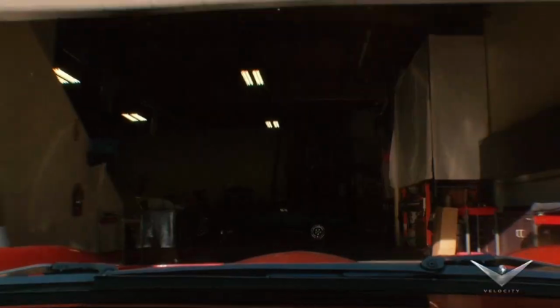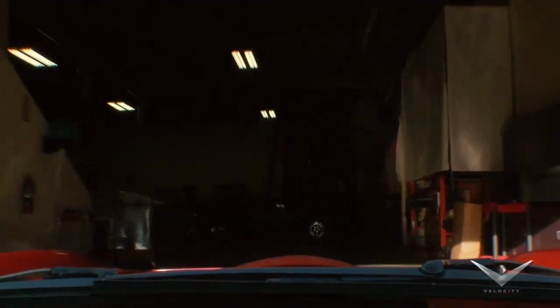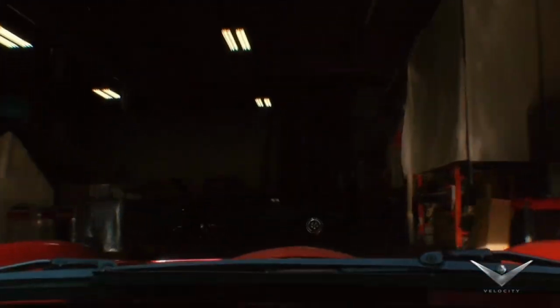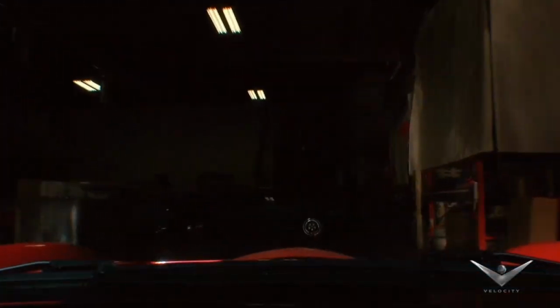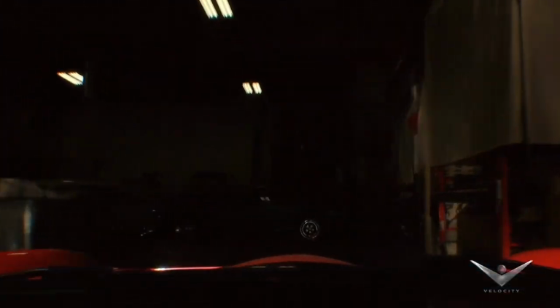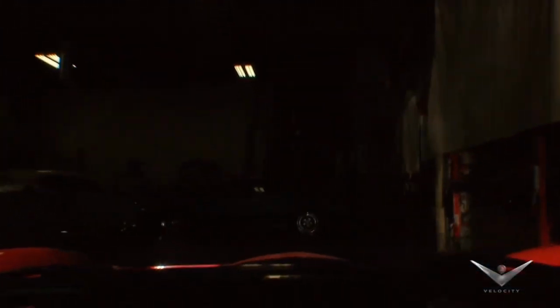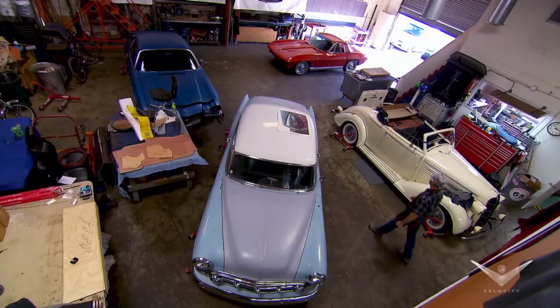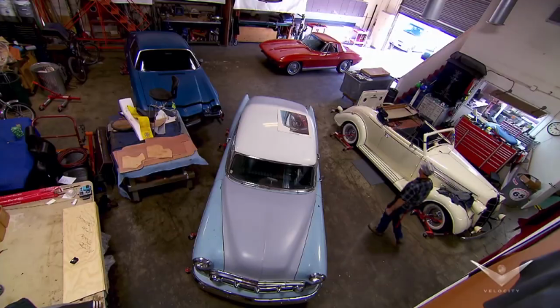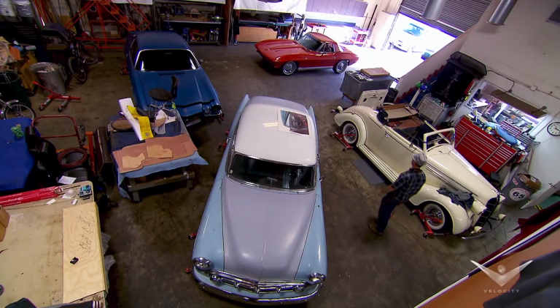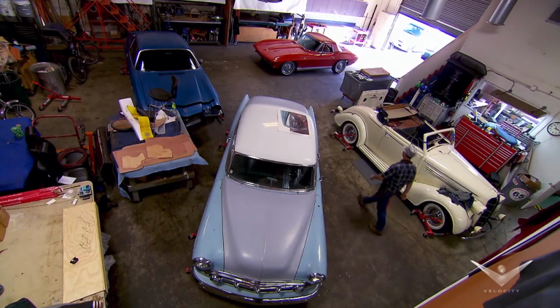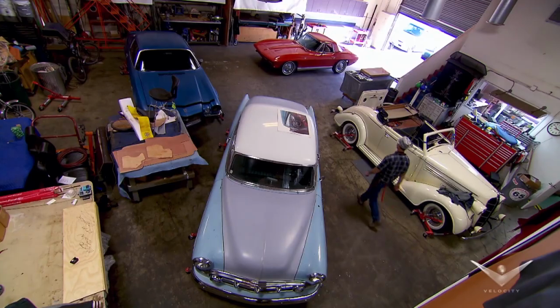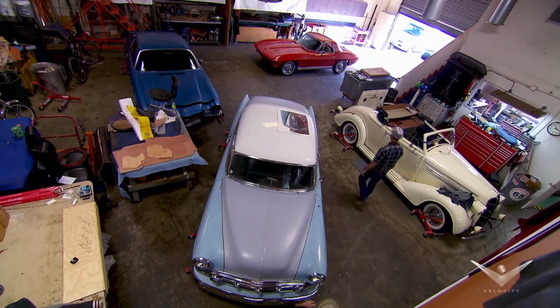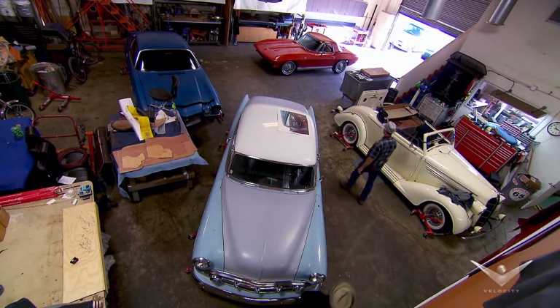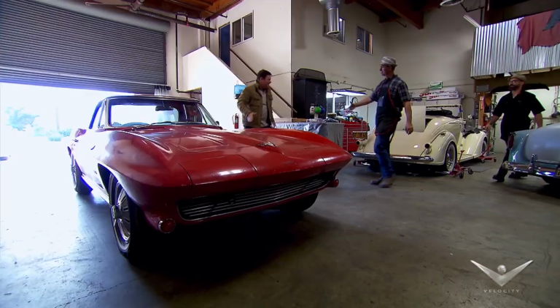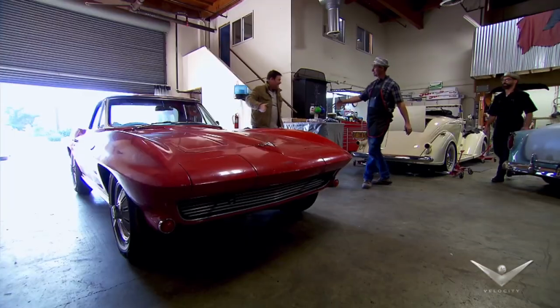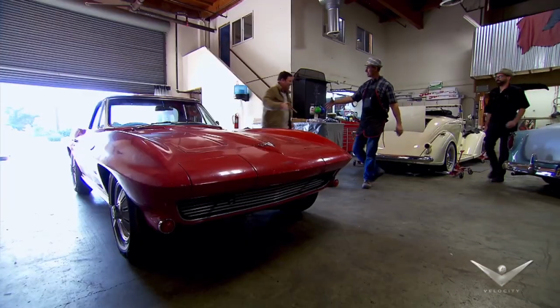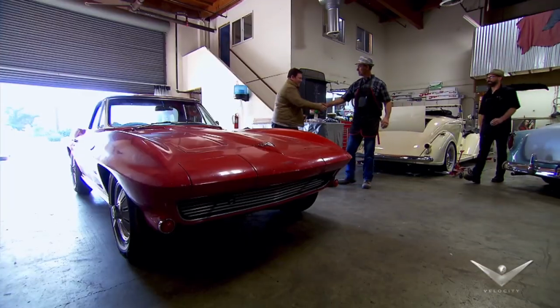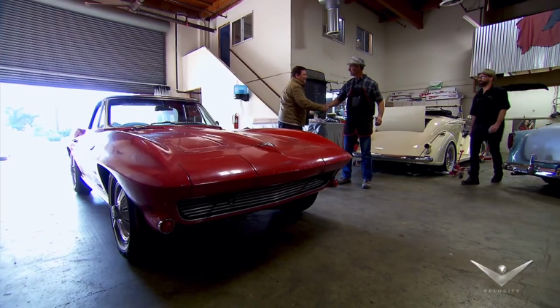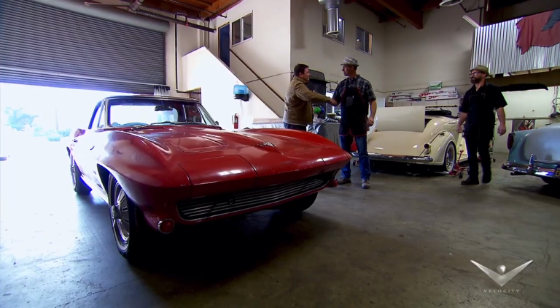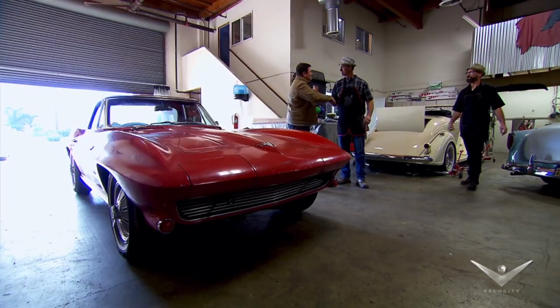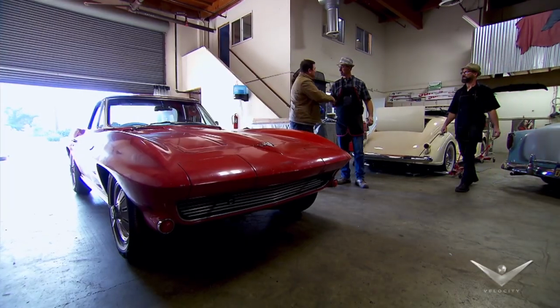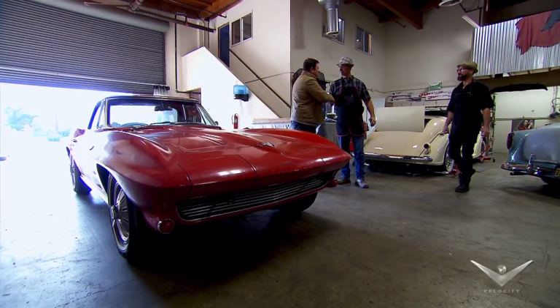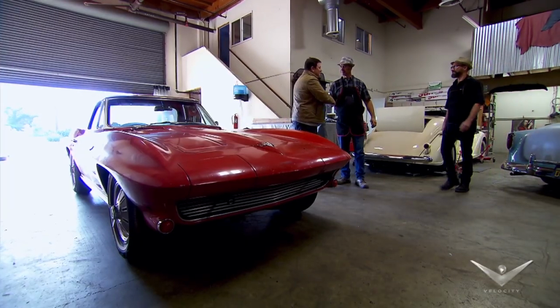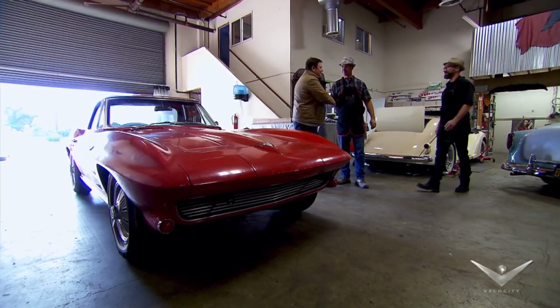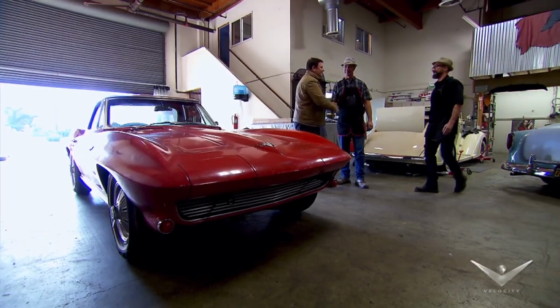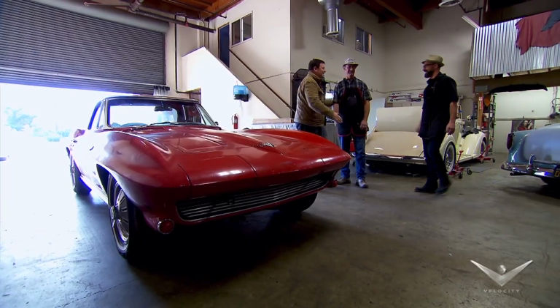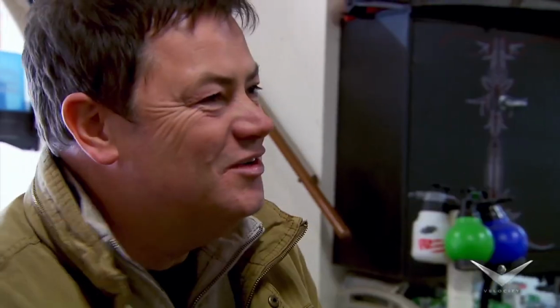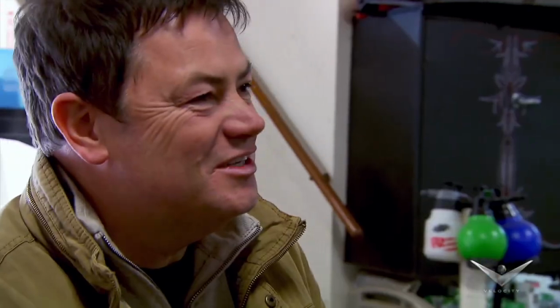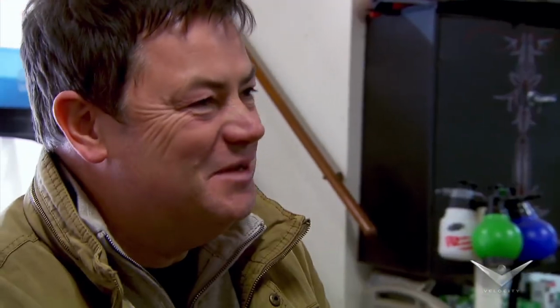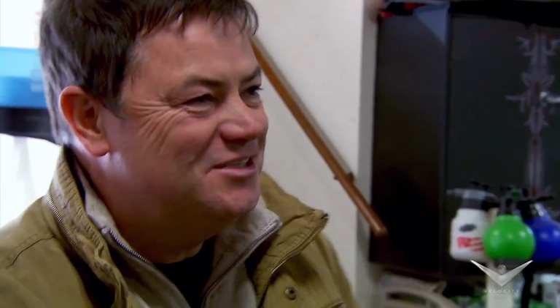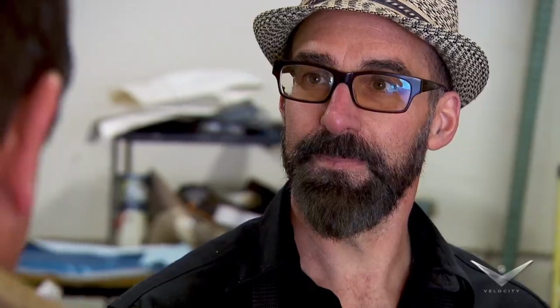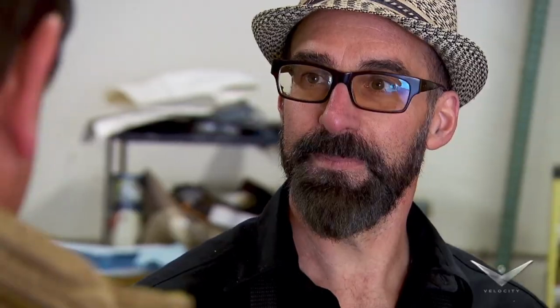Back in the States, I went to see the legendary trimmers, the Franzini brothers, about the Corvette's roof.